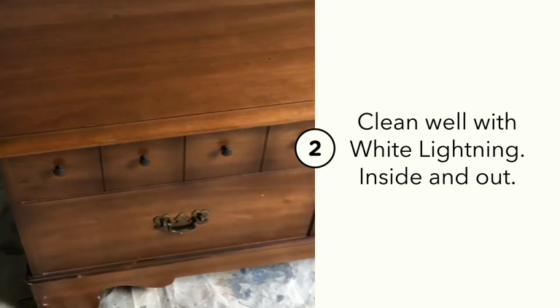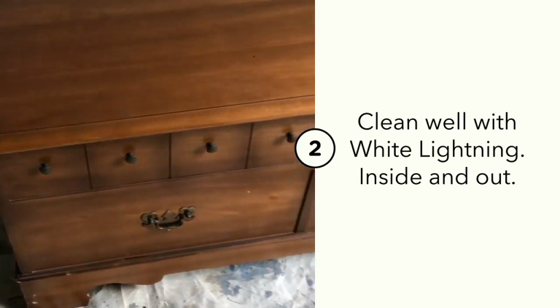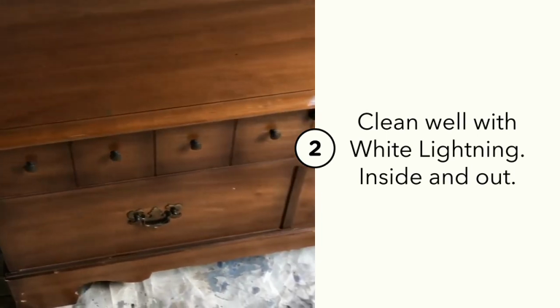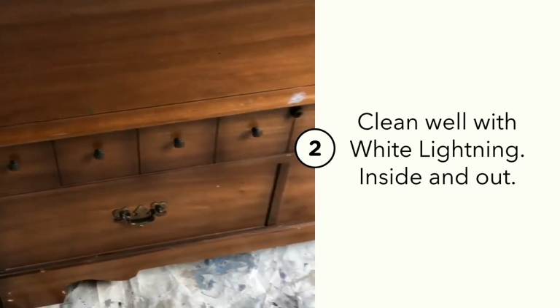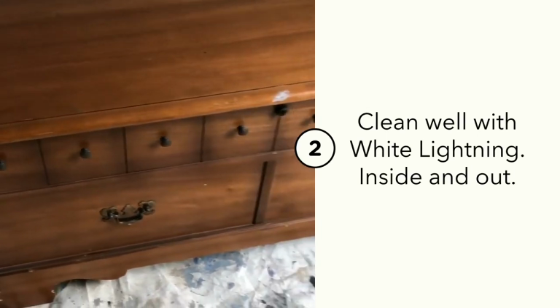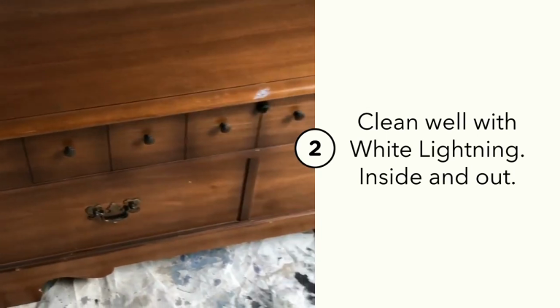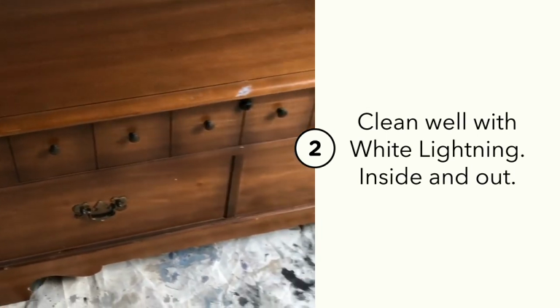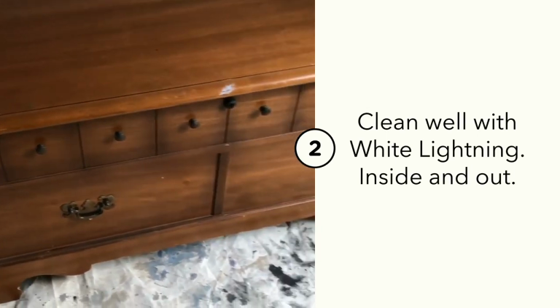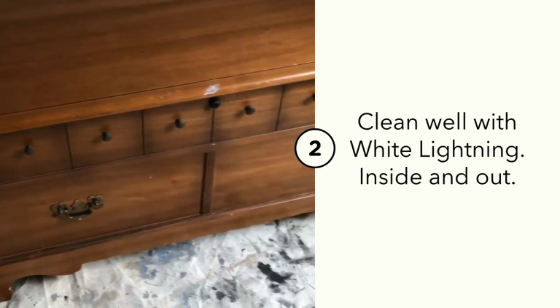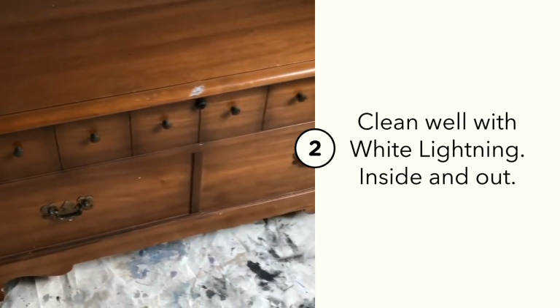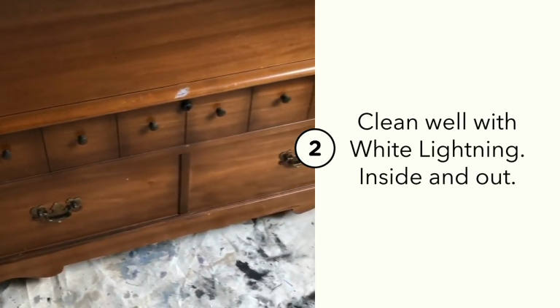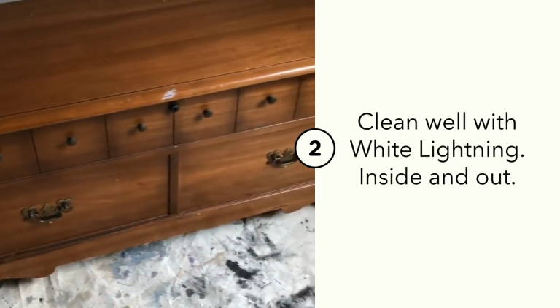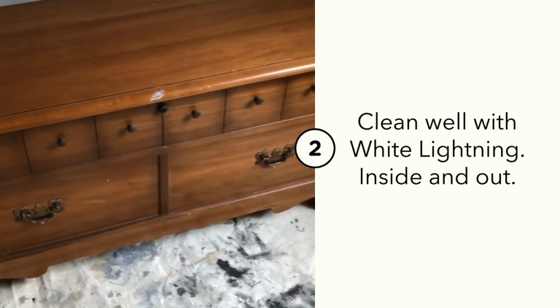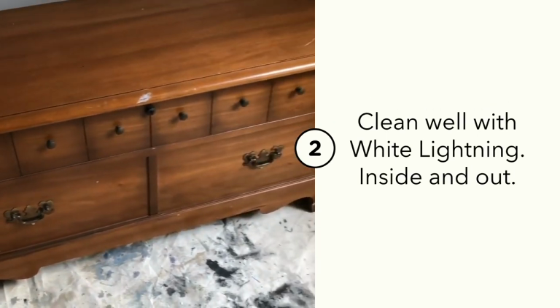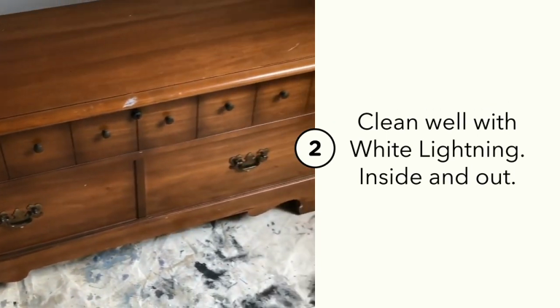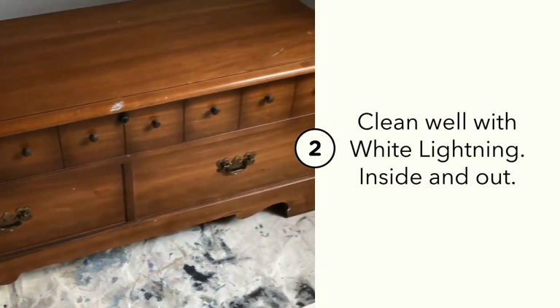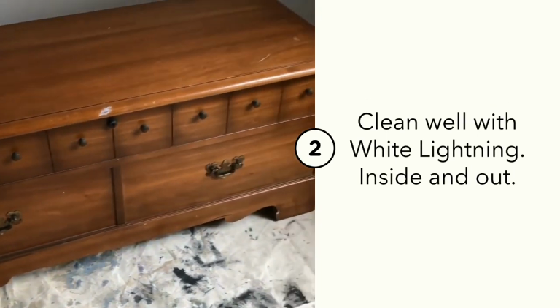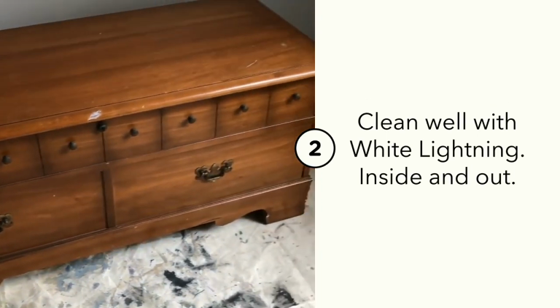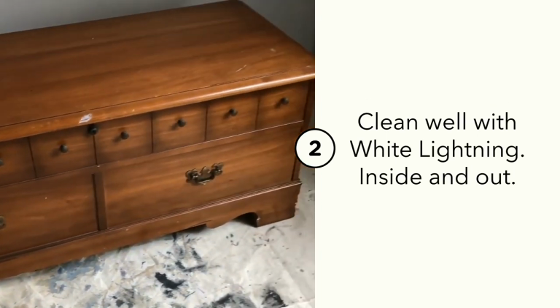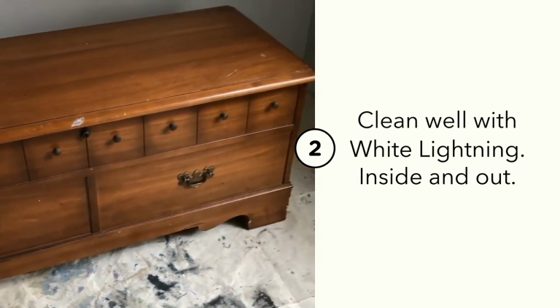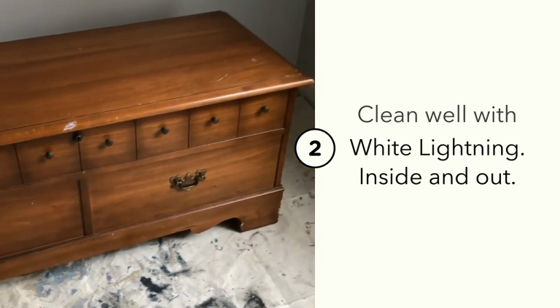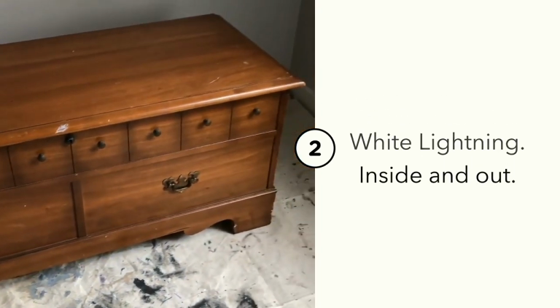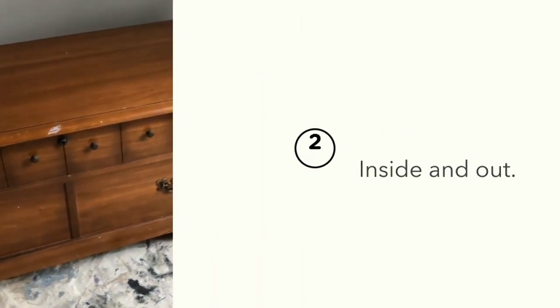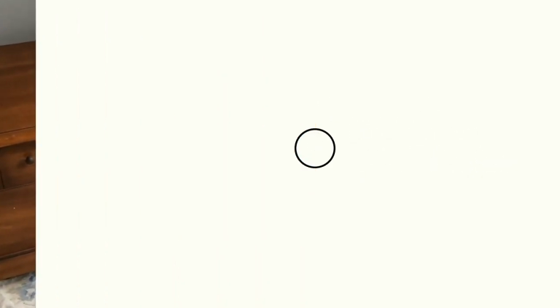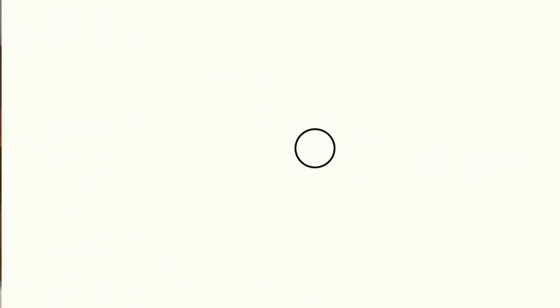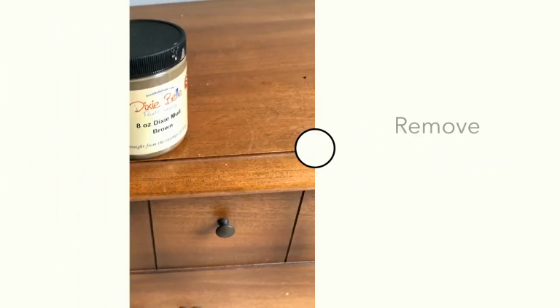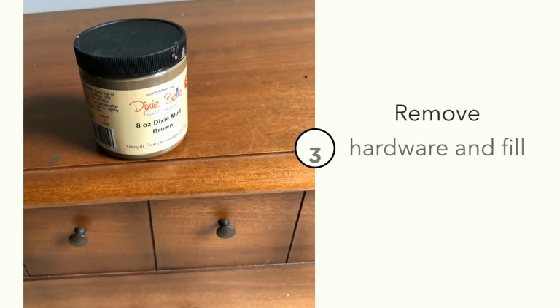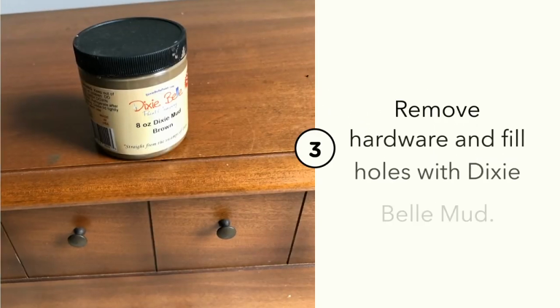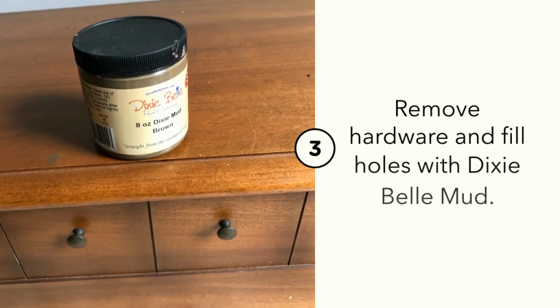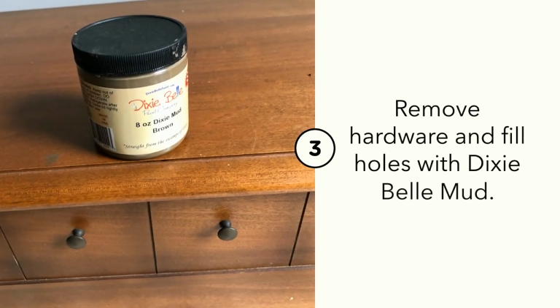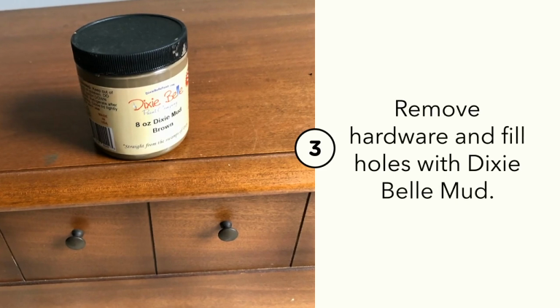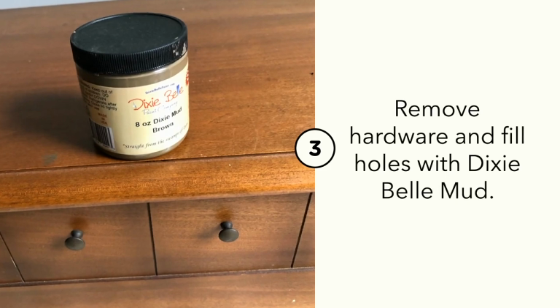The first steps are always to clean your piece well with White Lightening. Clean the inside and the outside.